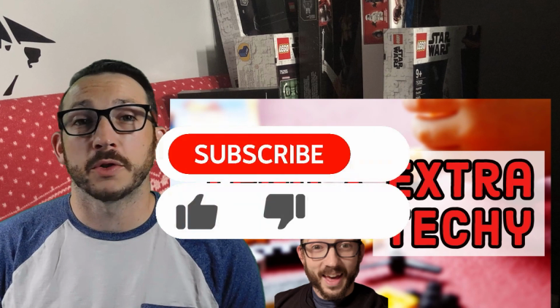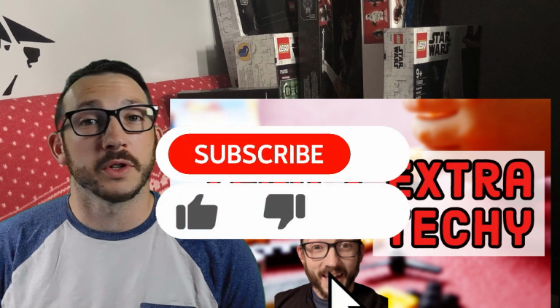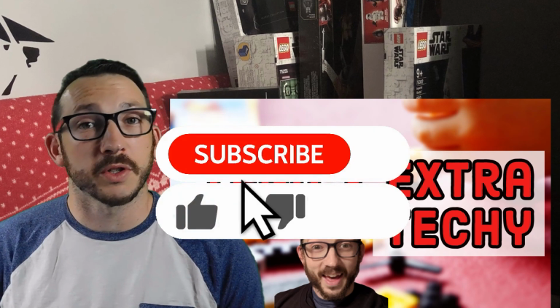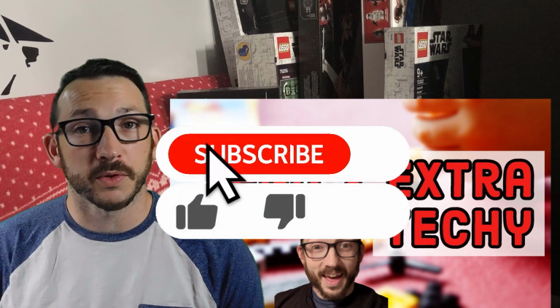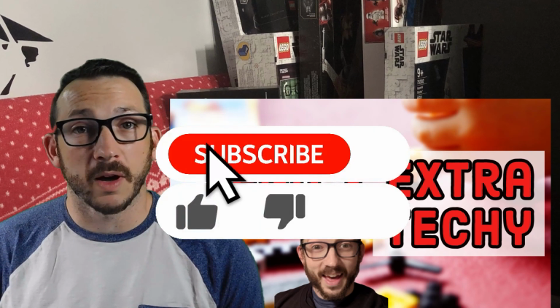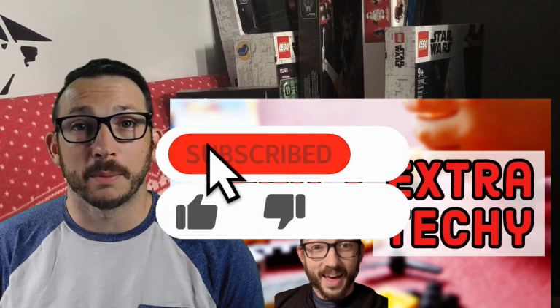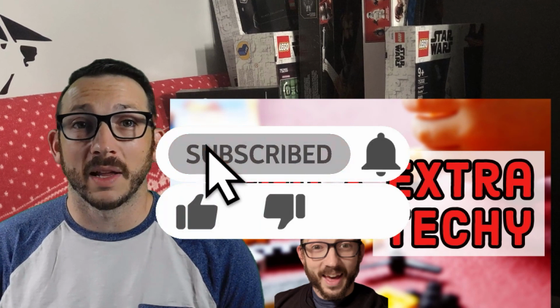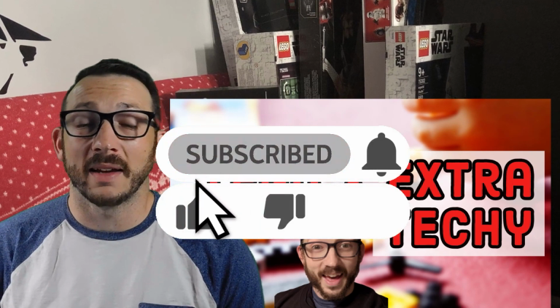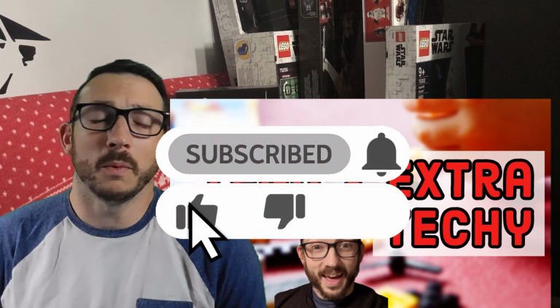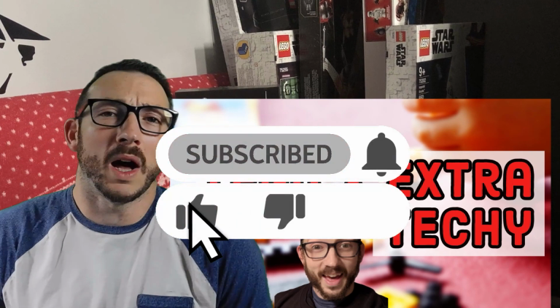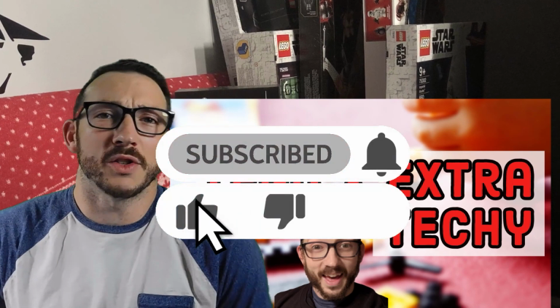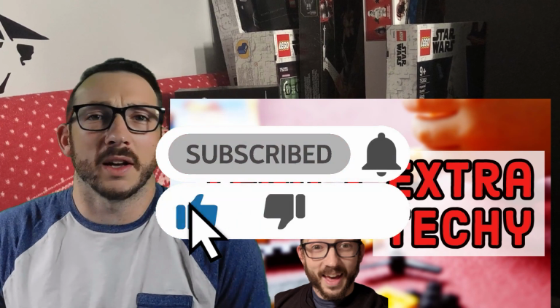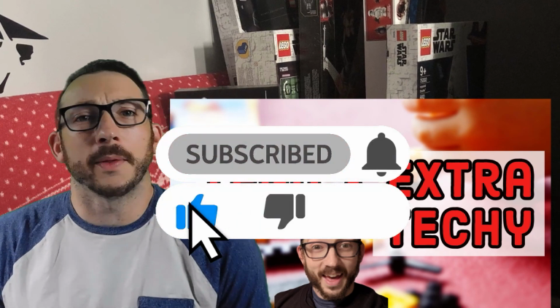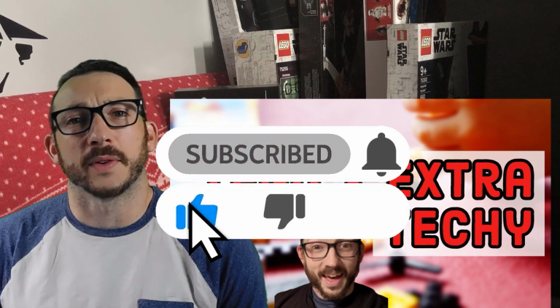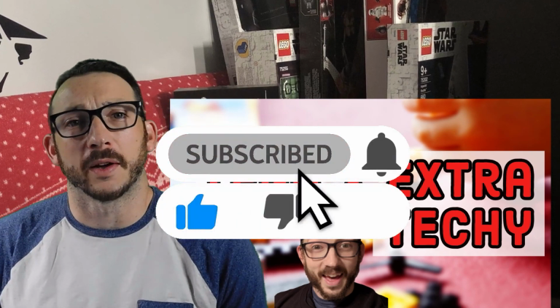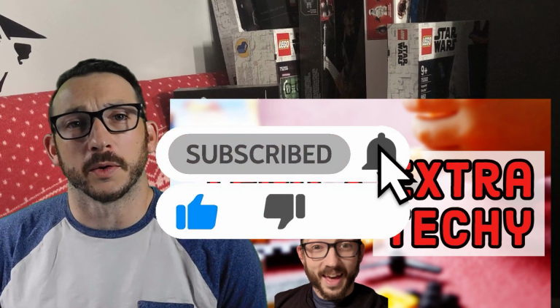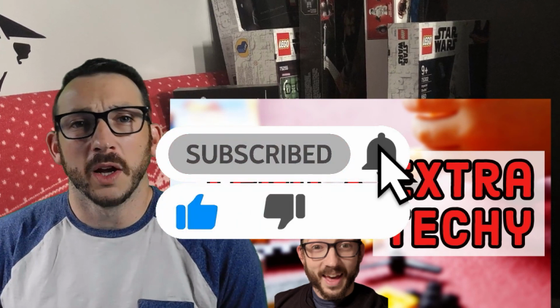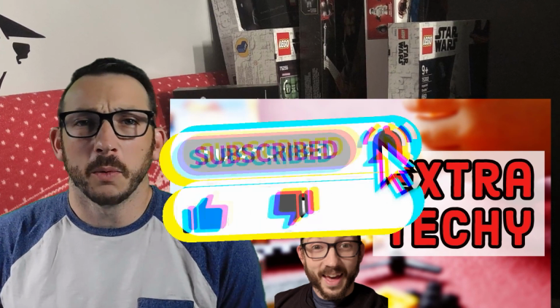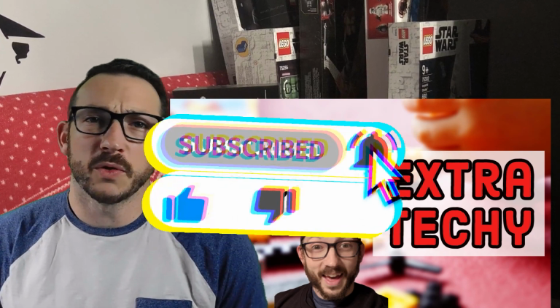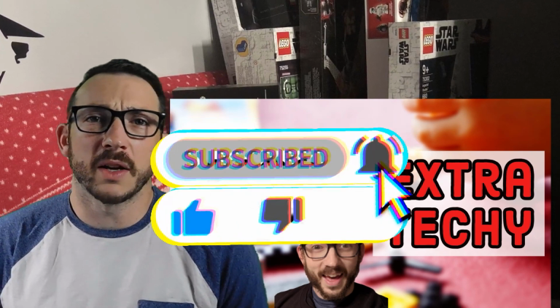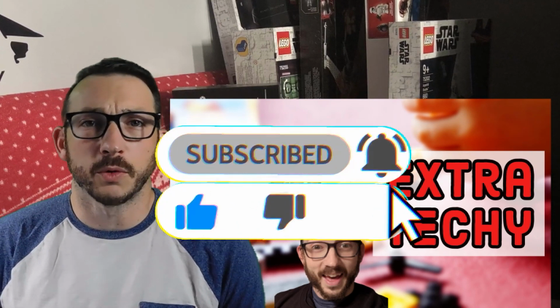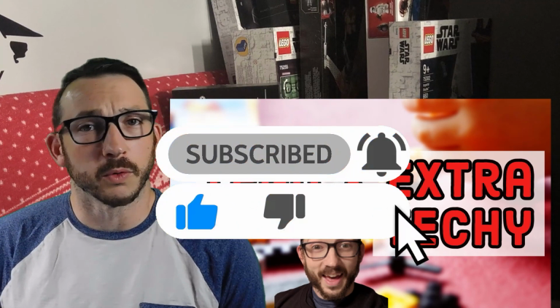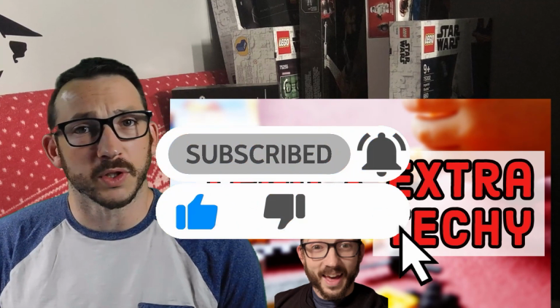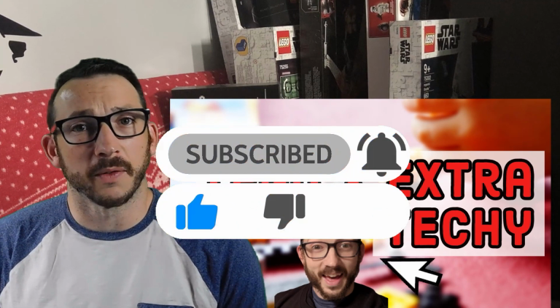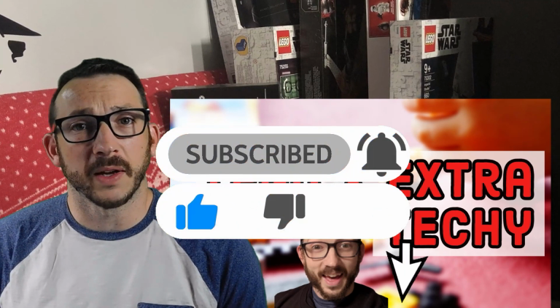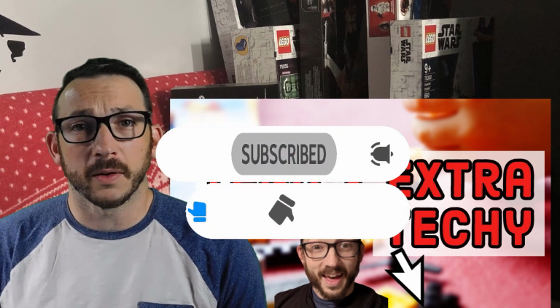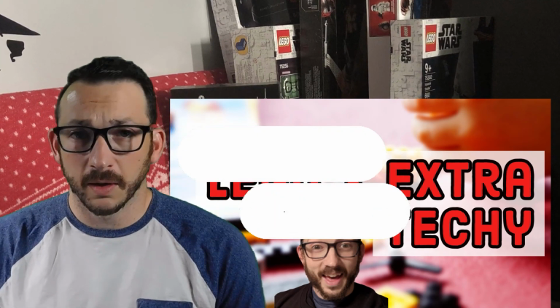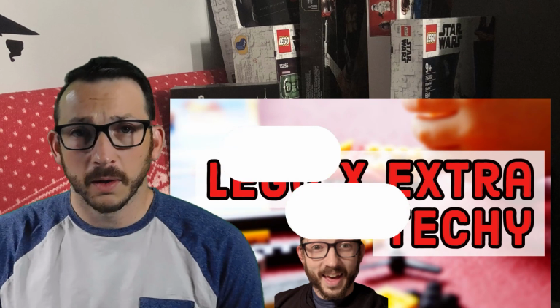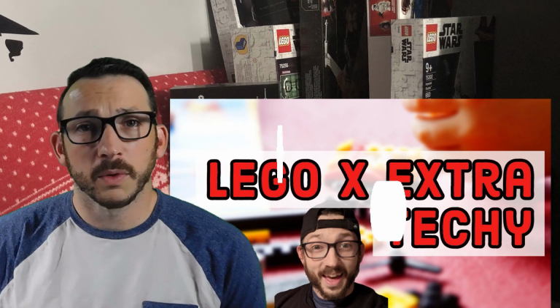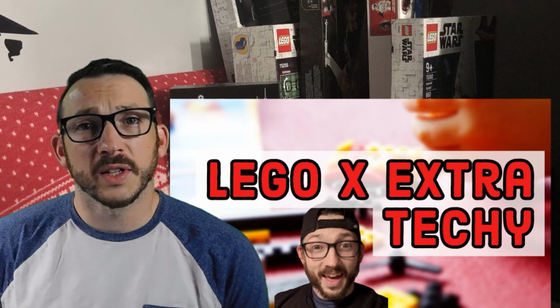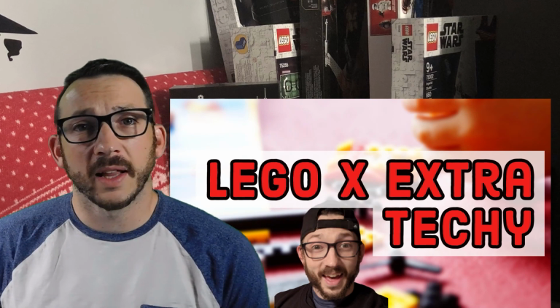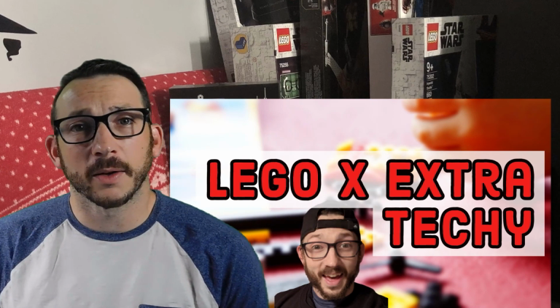Make sure you subscribe, like, and watch the other videos. We try to do cool stuff here. We'll see you later.